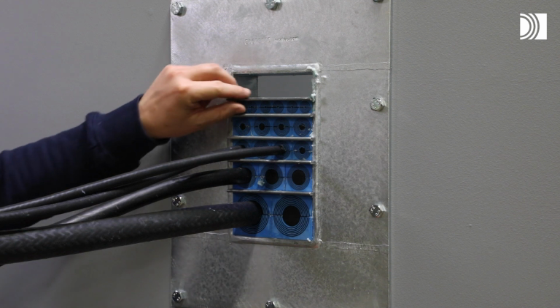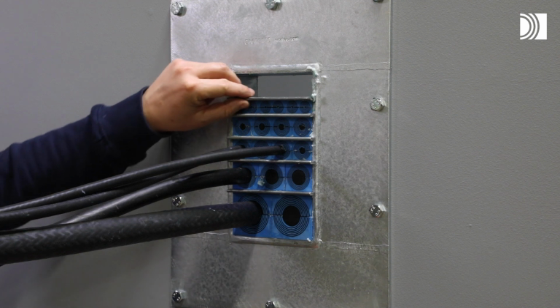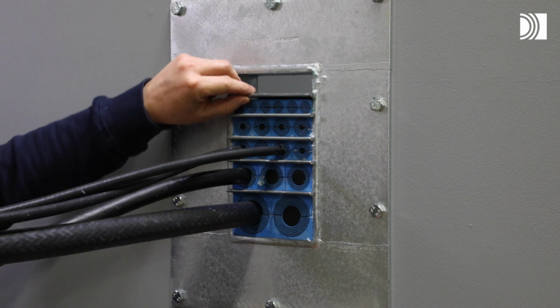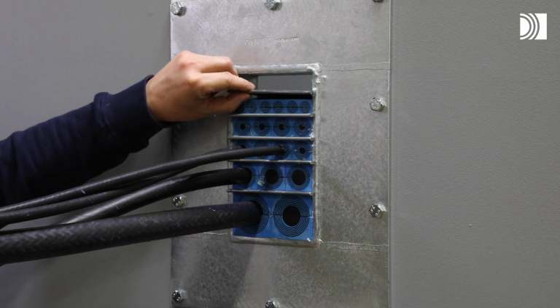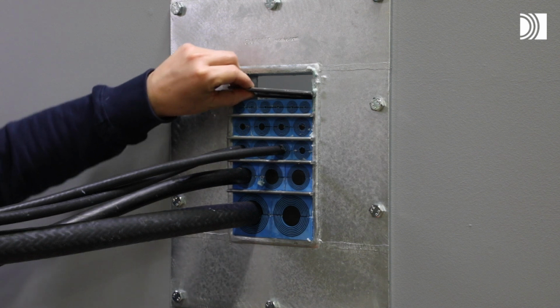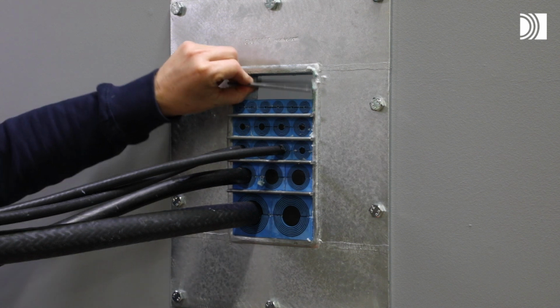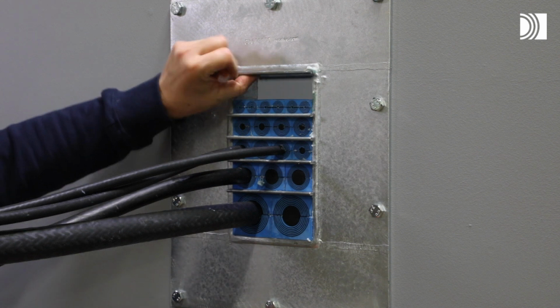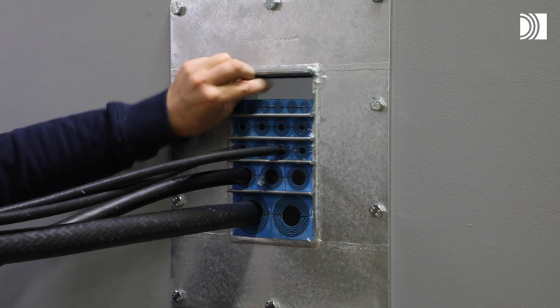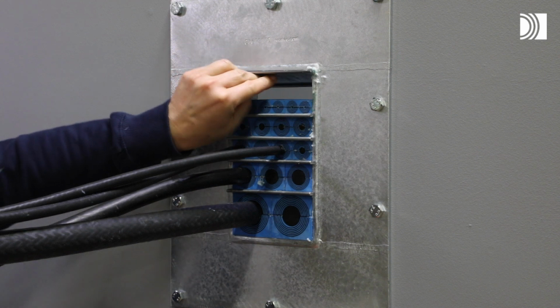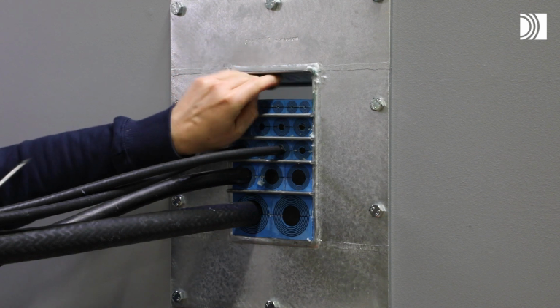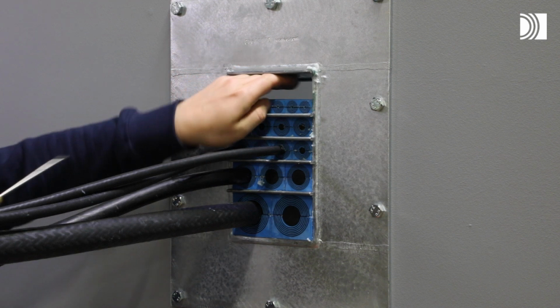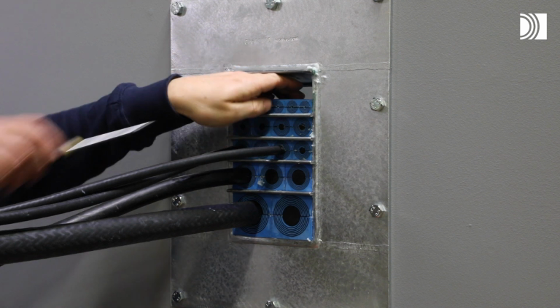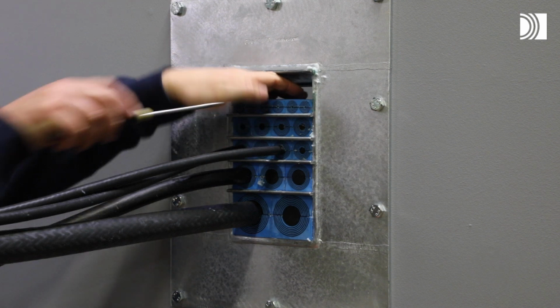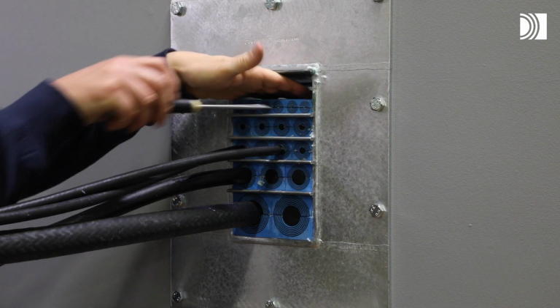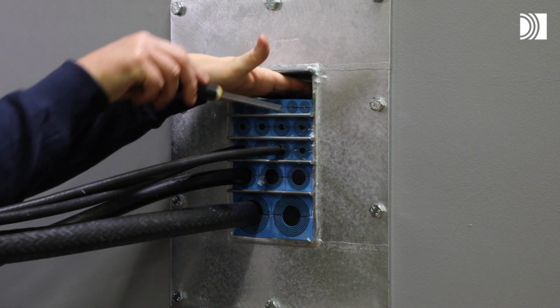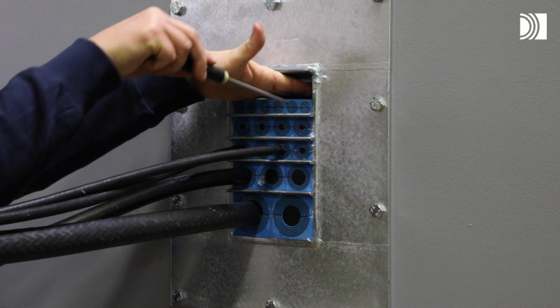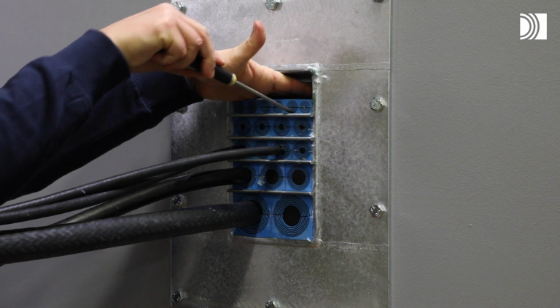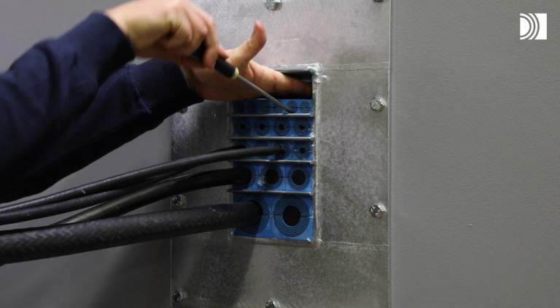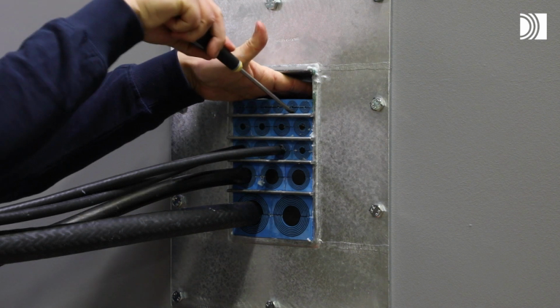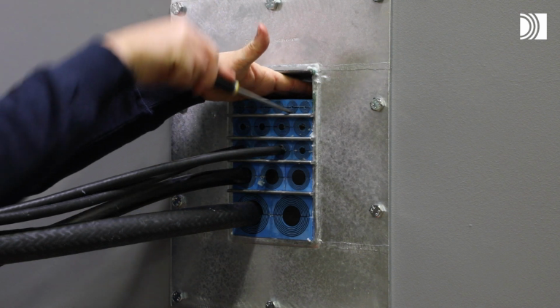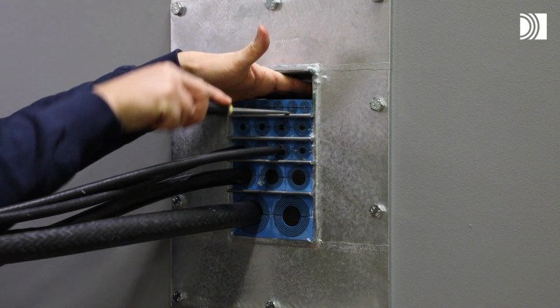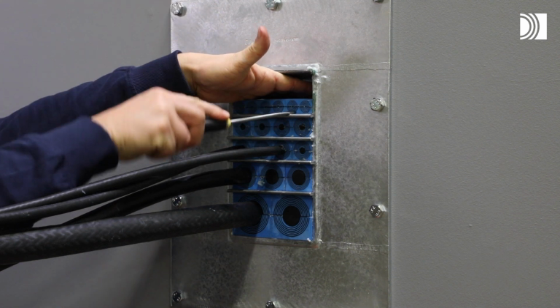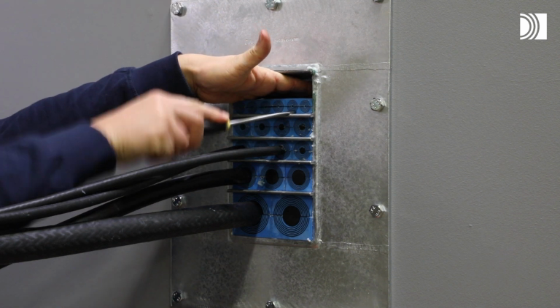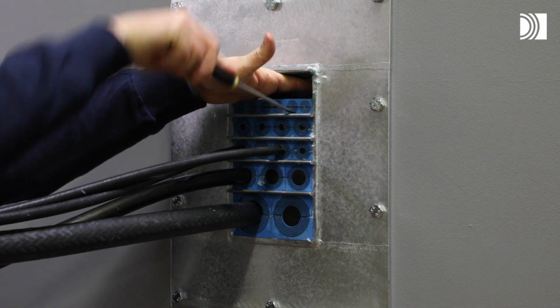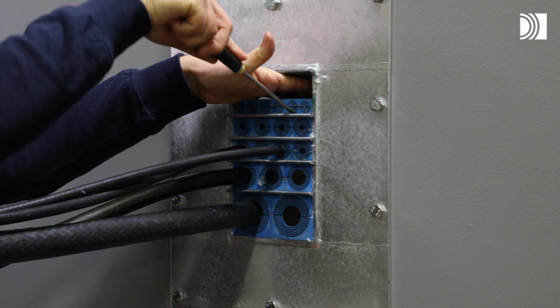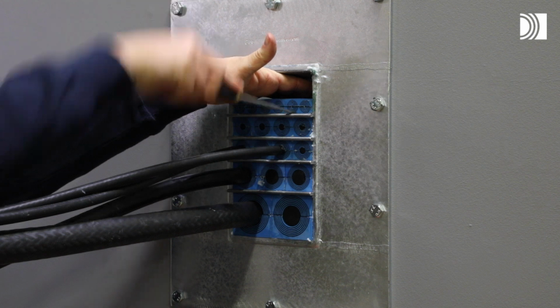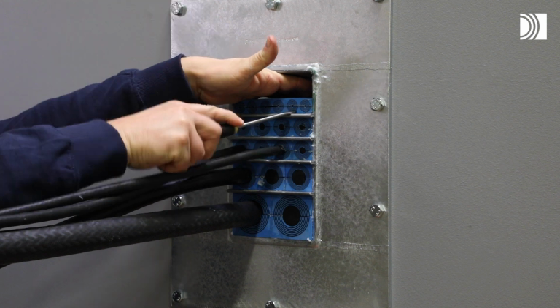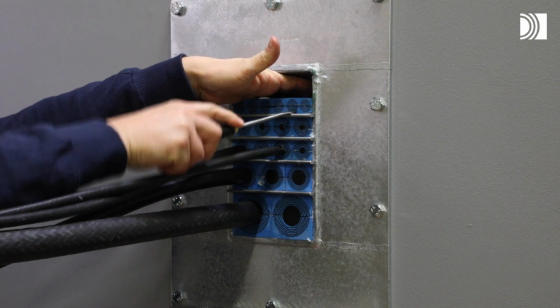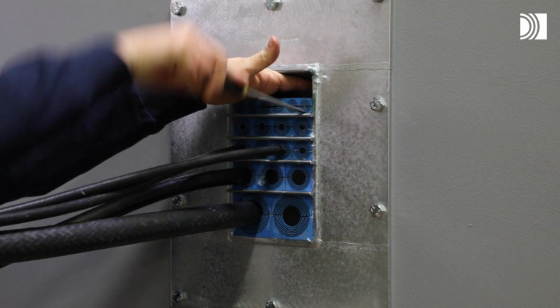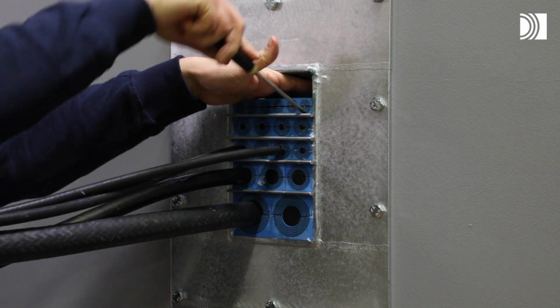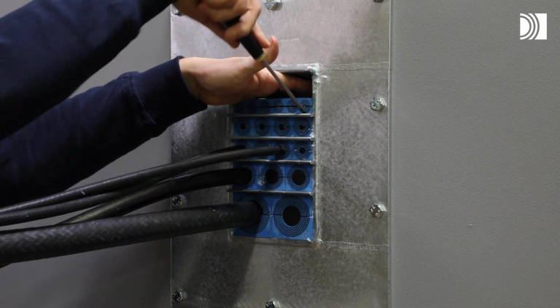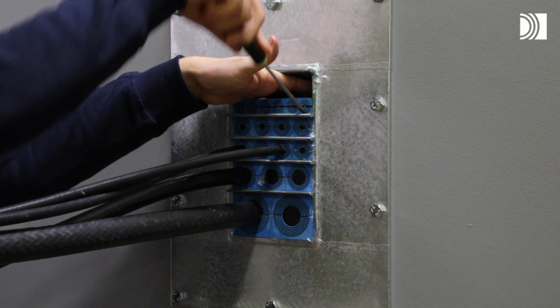Lift the stay plate. Remove the modules required. If needed, use a flat tool.